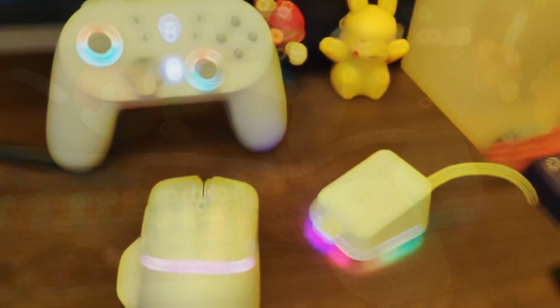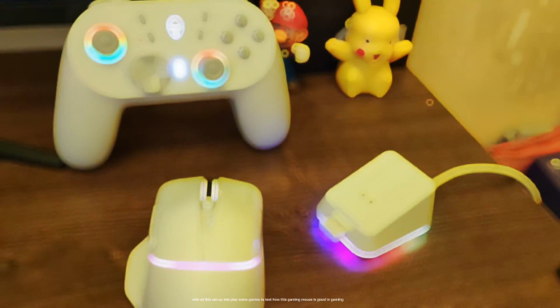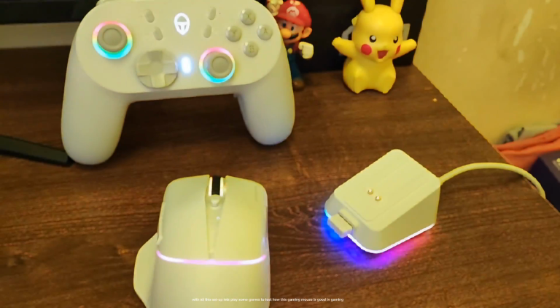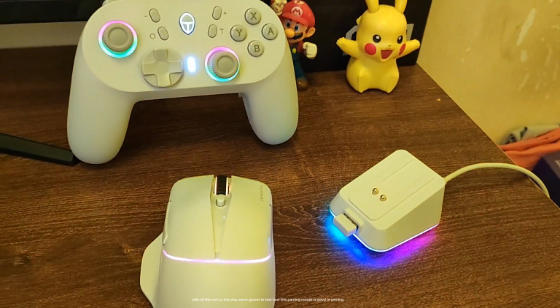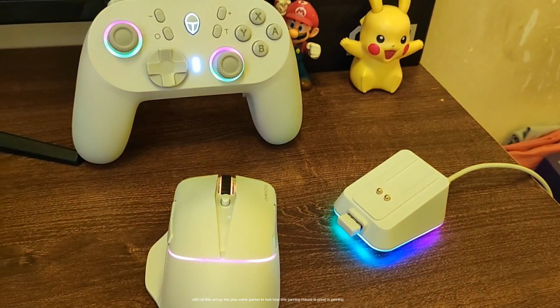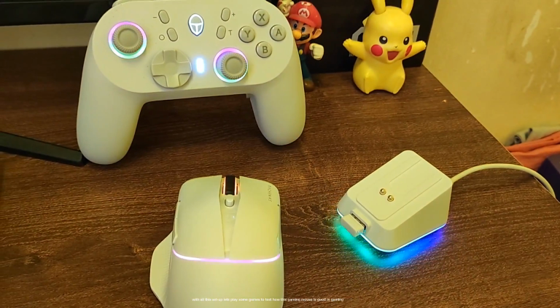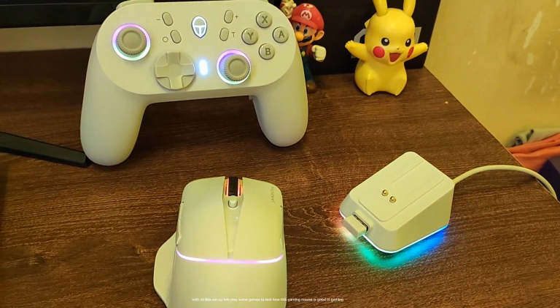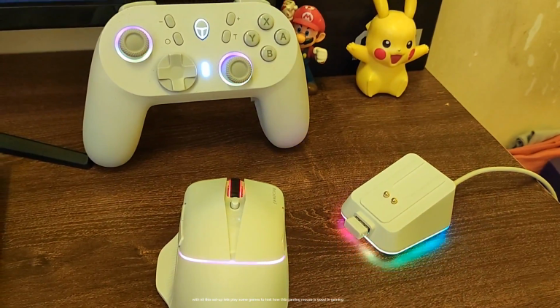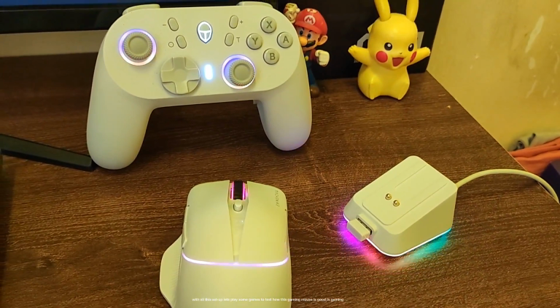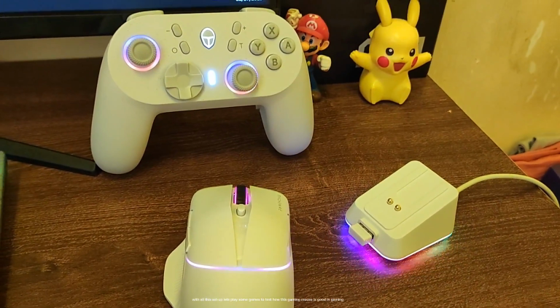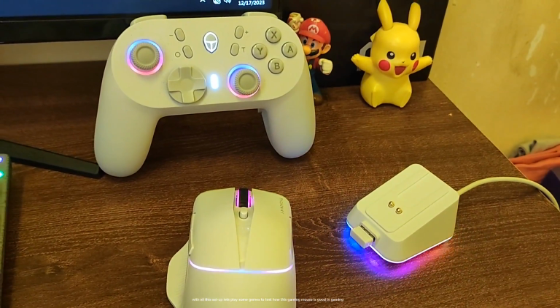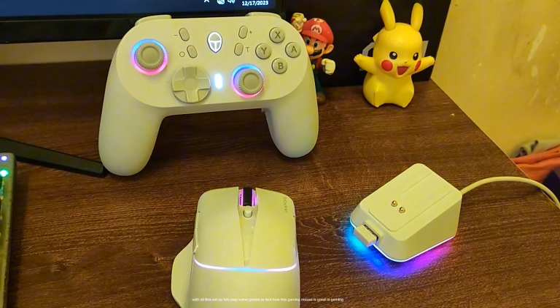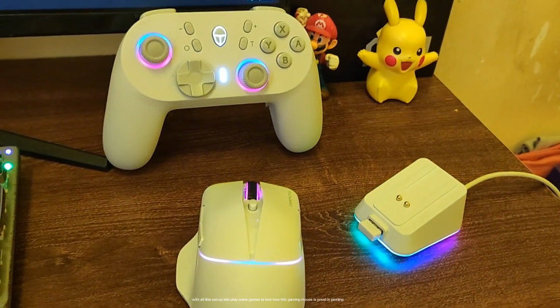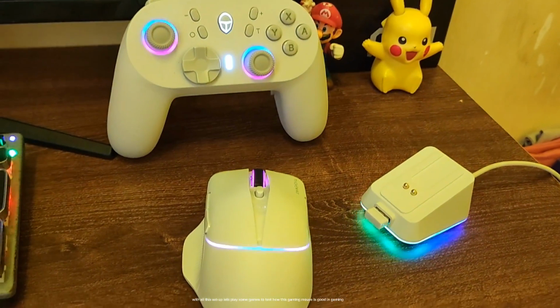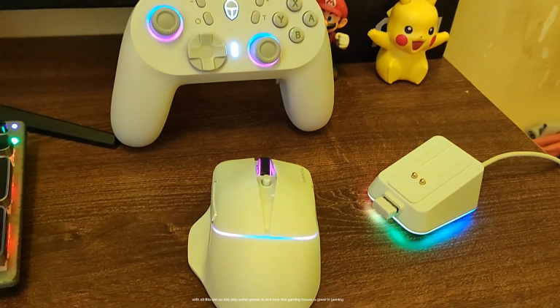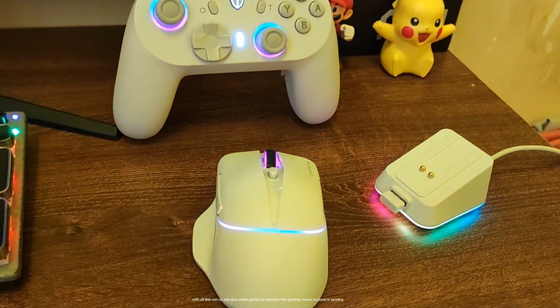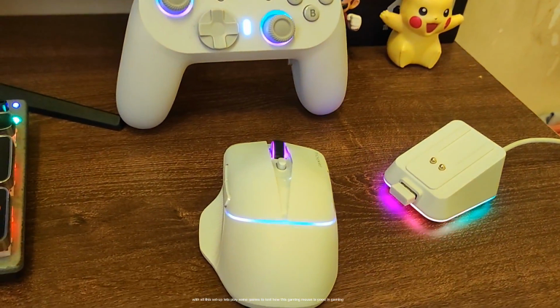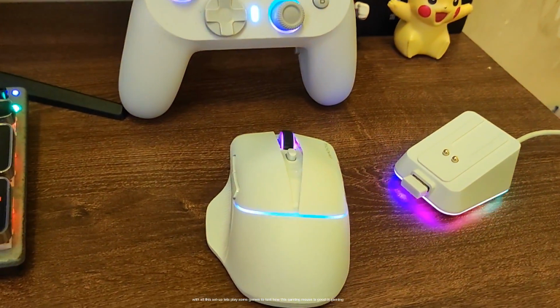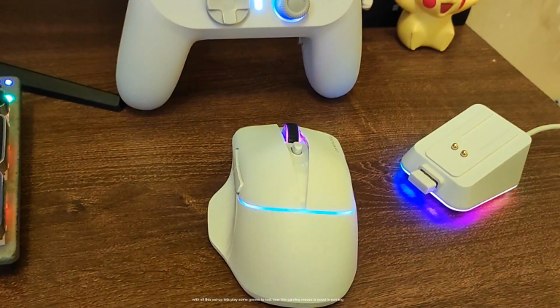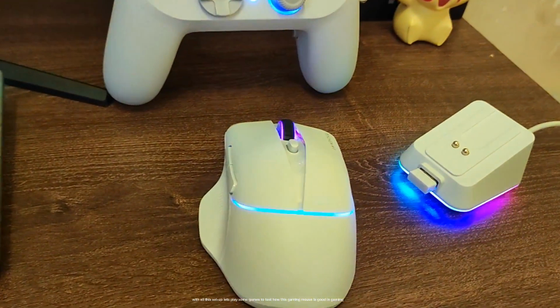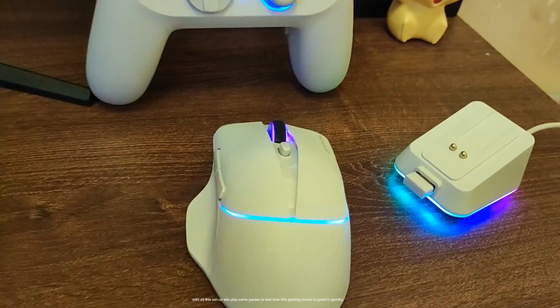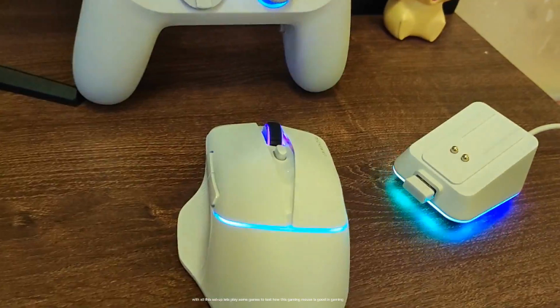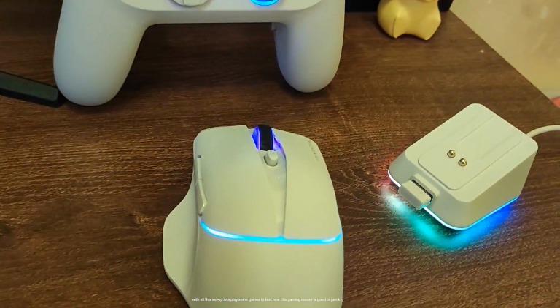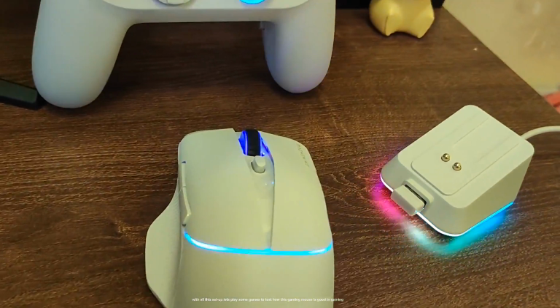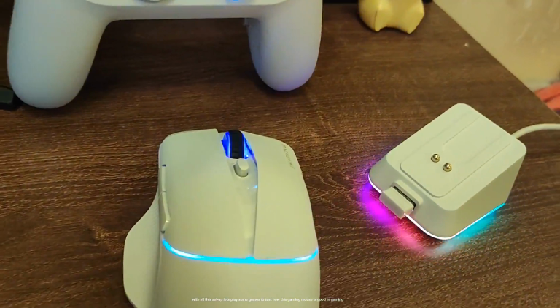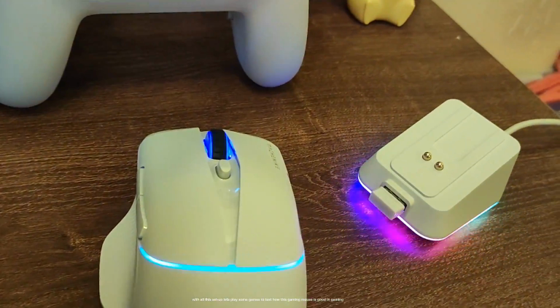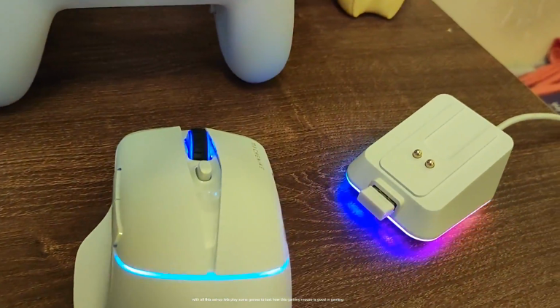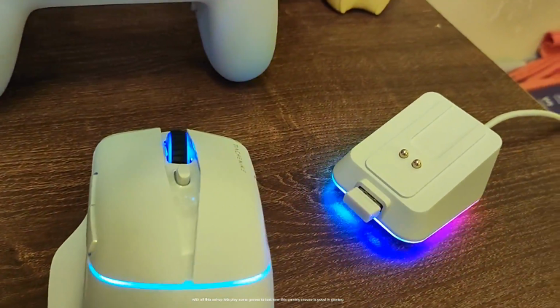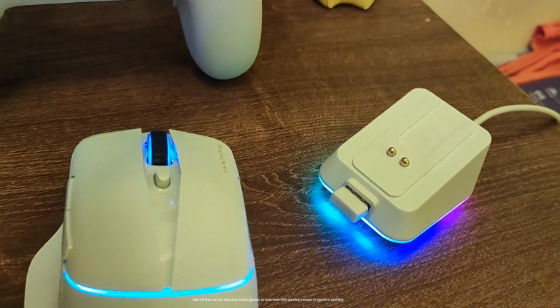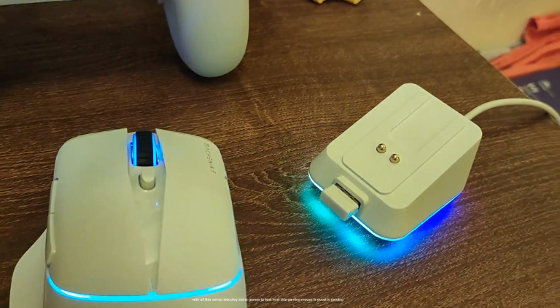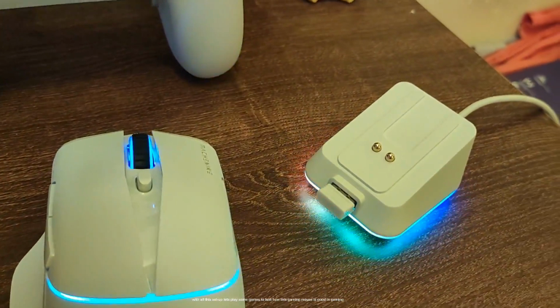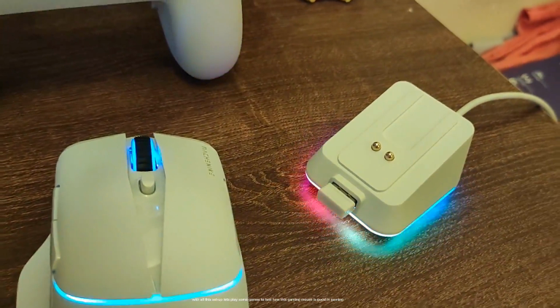With all this setup, let's play some games to test how good this gaming mouse is in gaming.